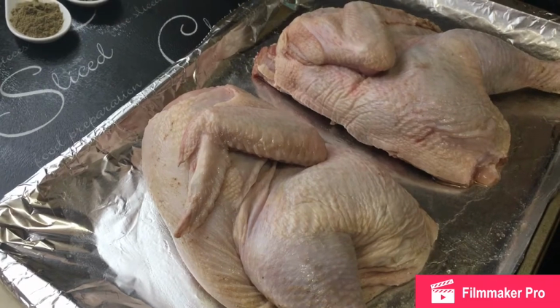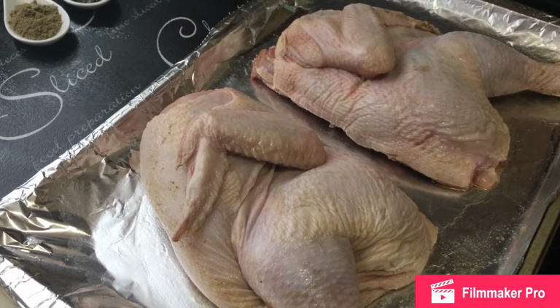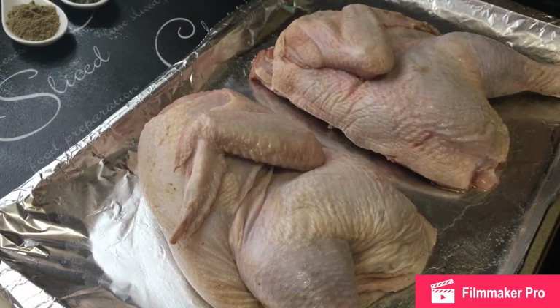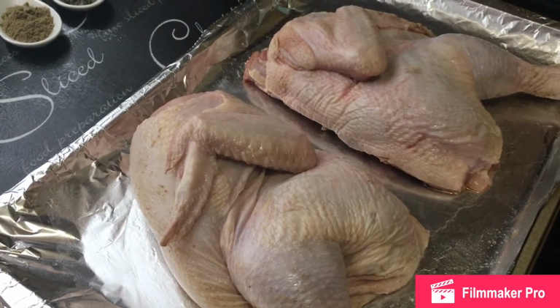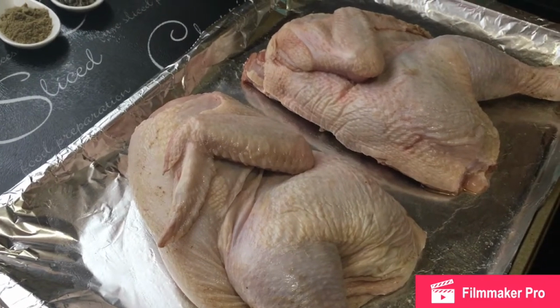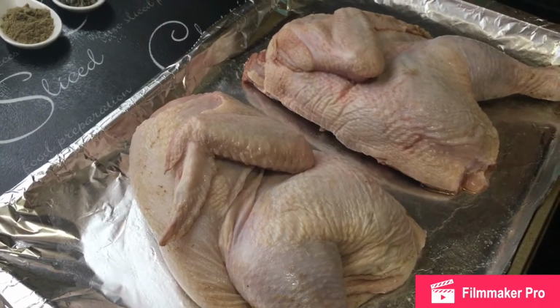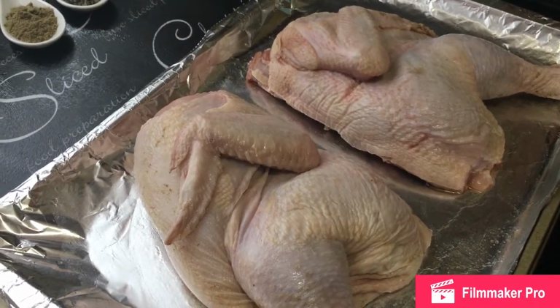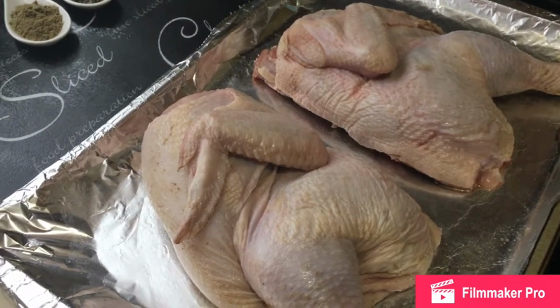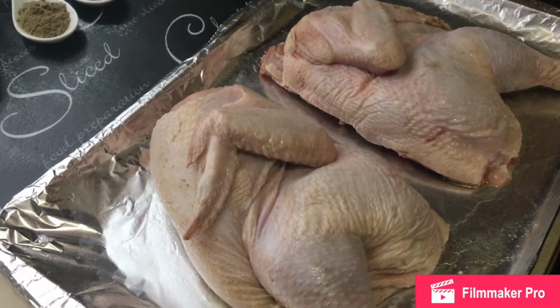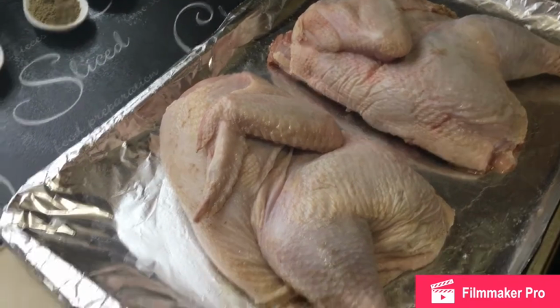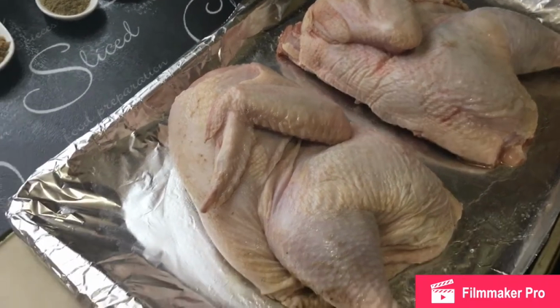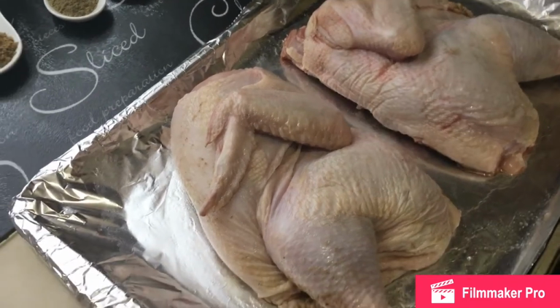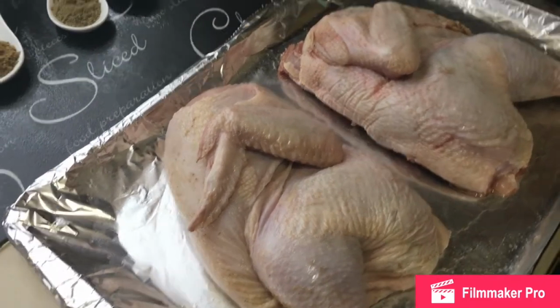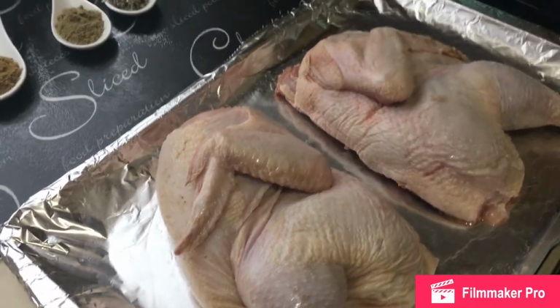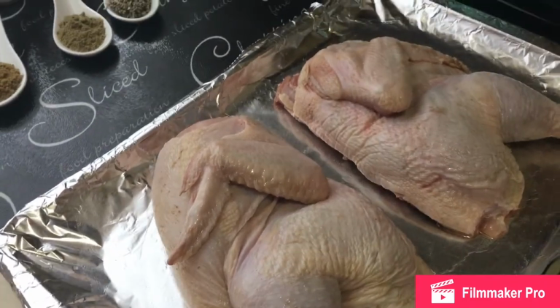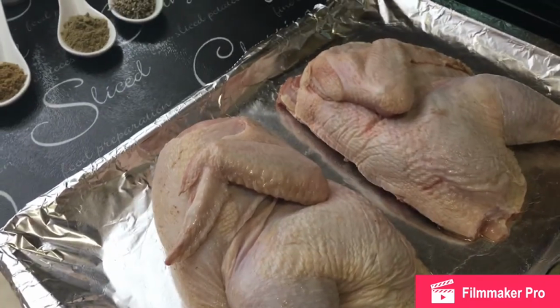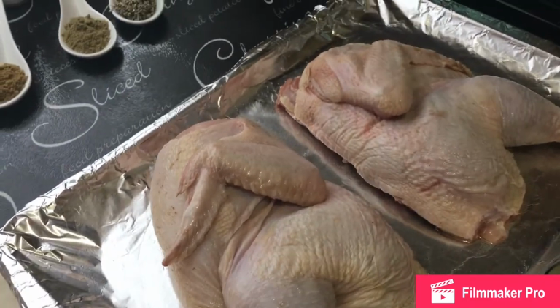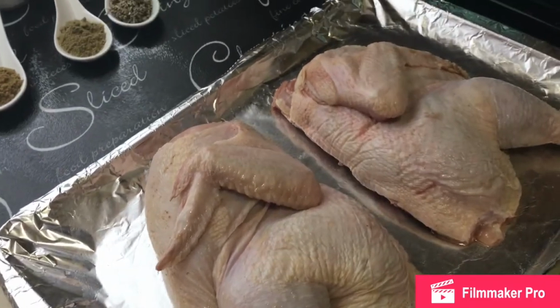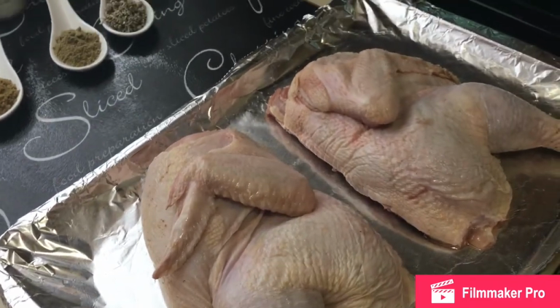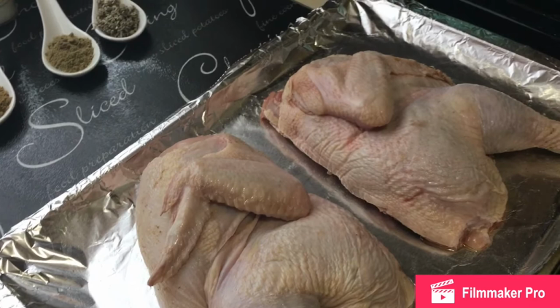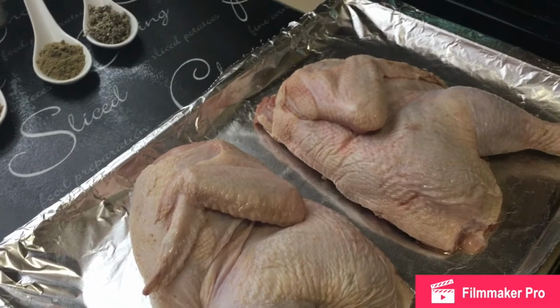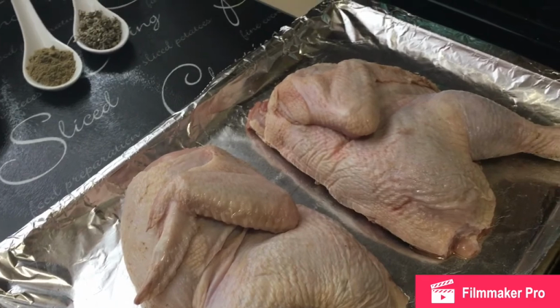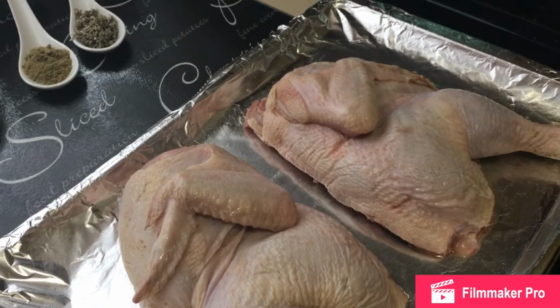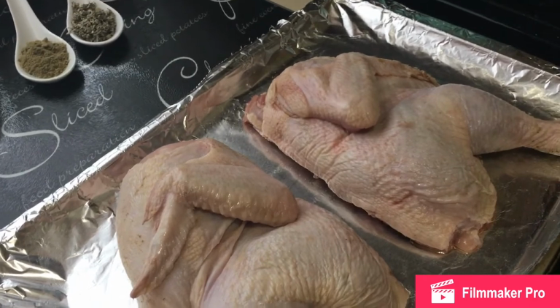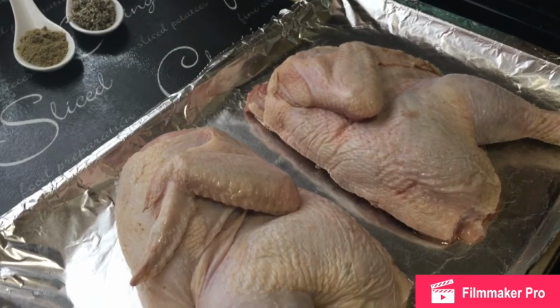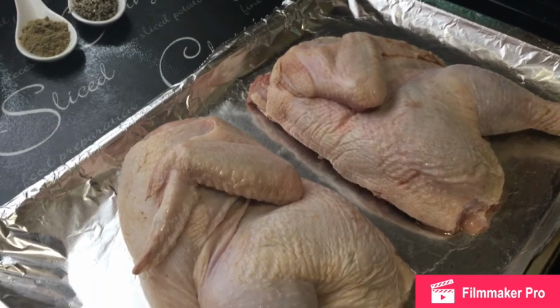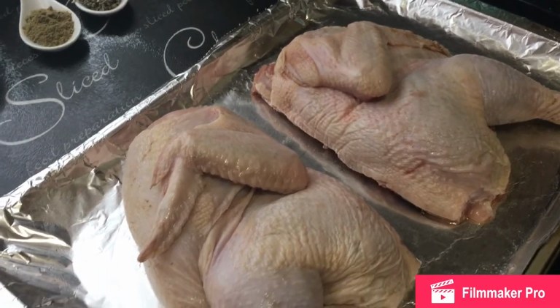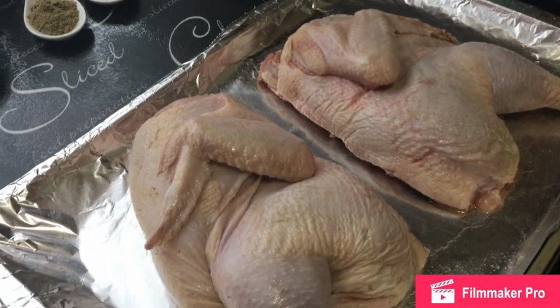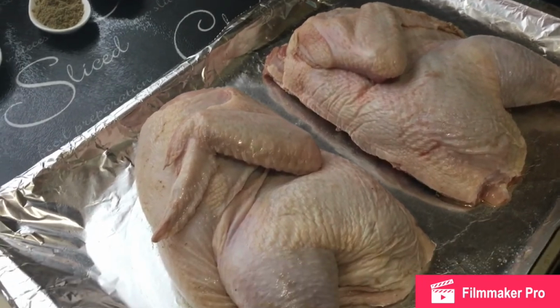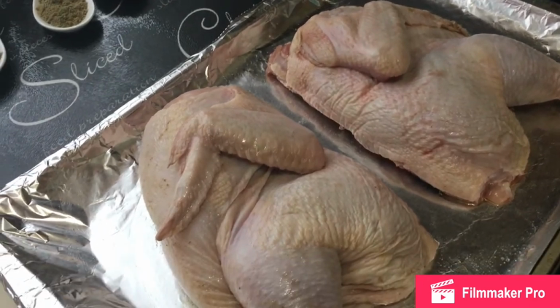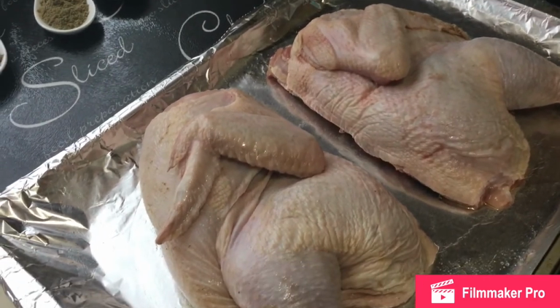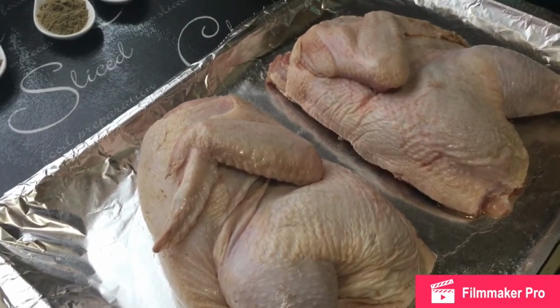Hi guys, Shamian here. I hope all is well. Today I am going to make an American style chicken and dumplings.